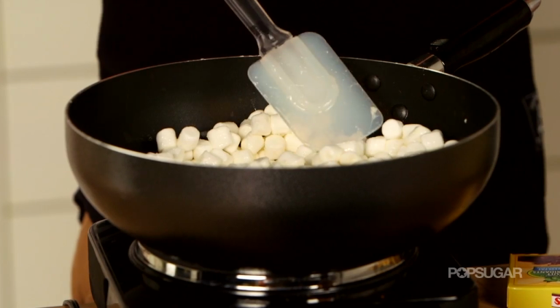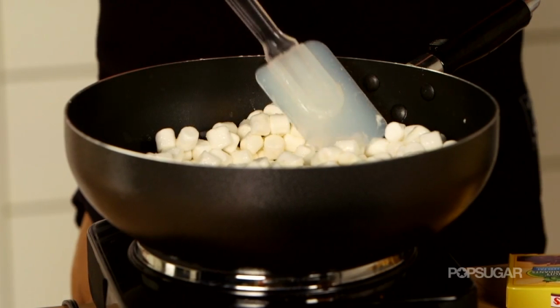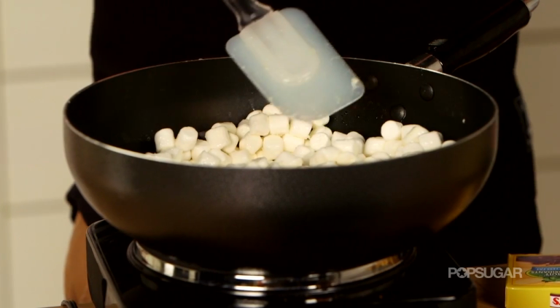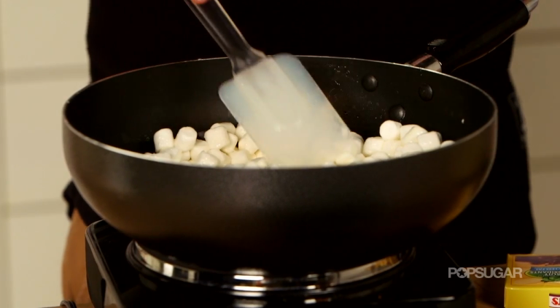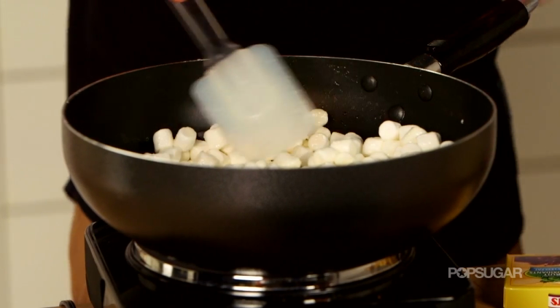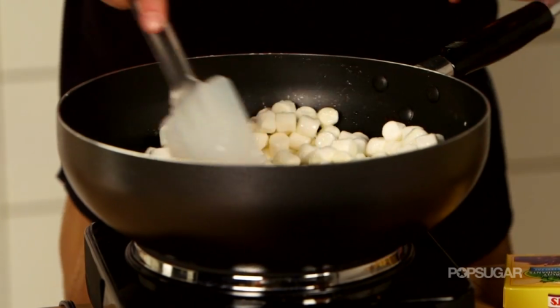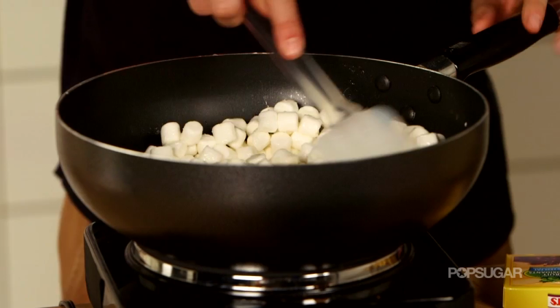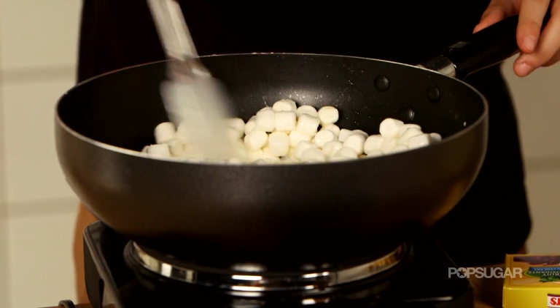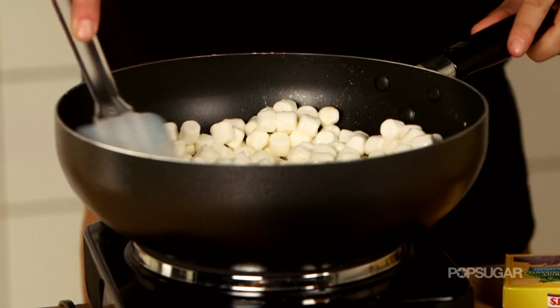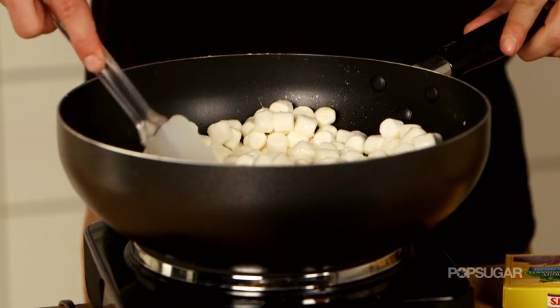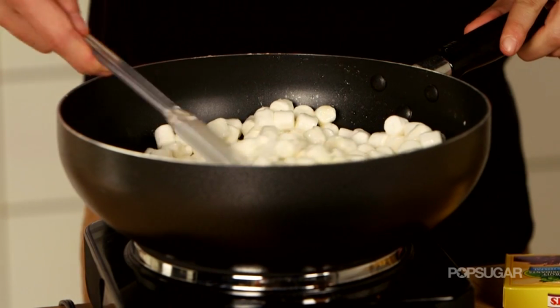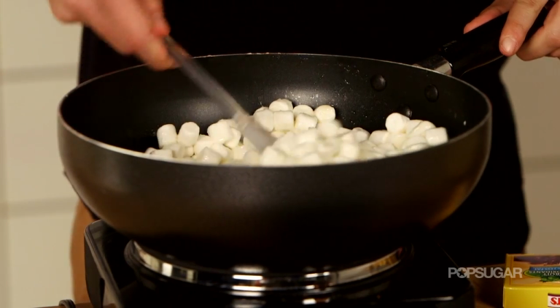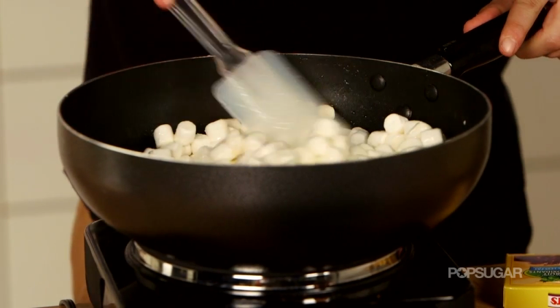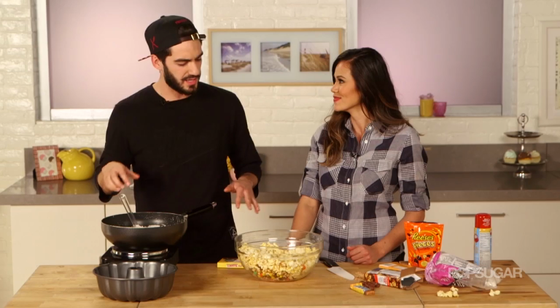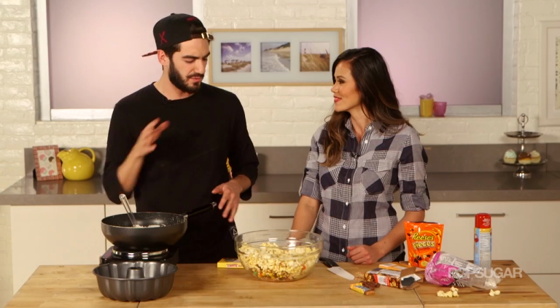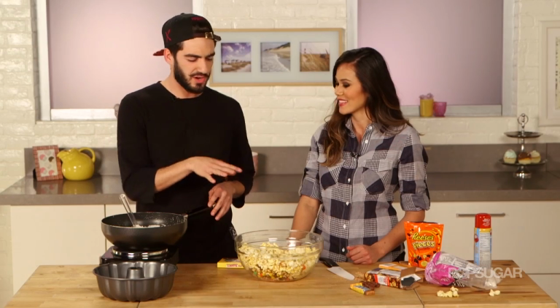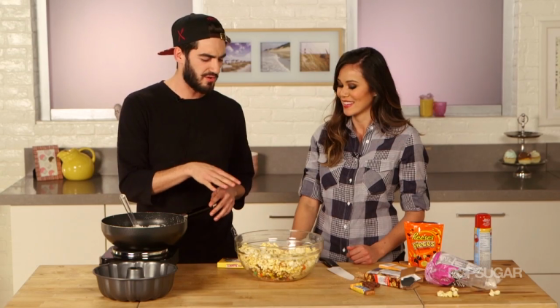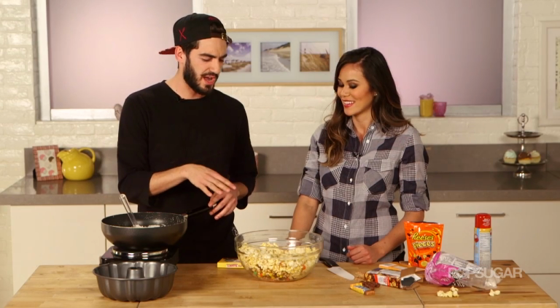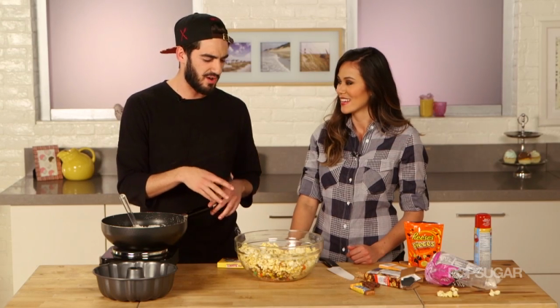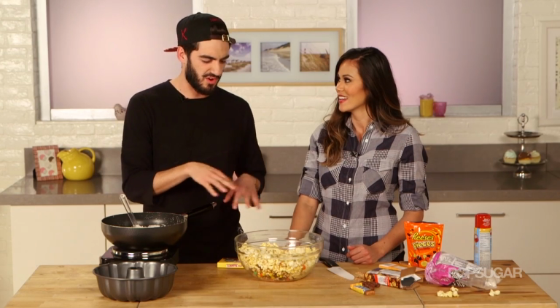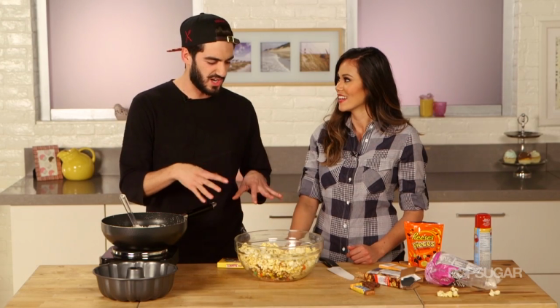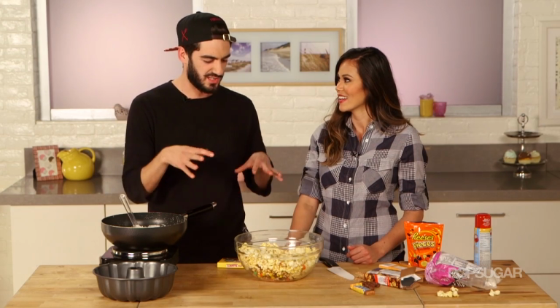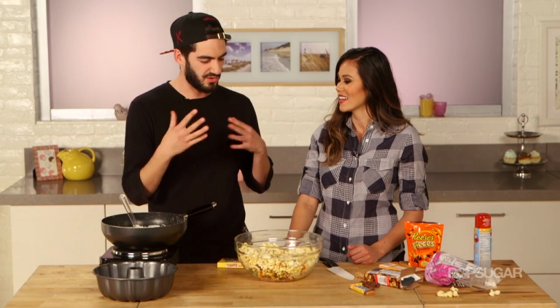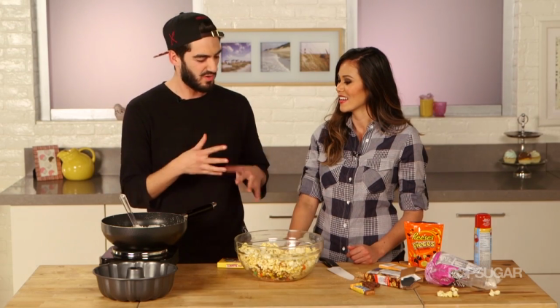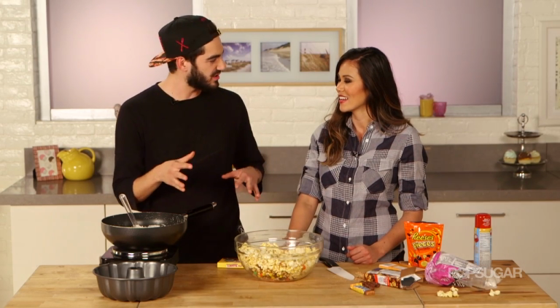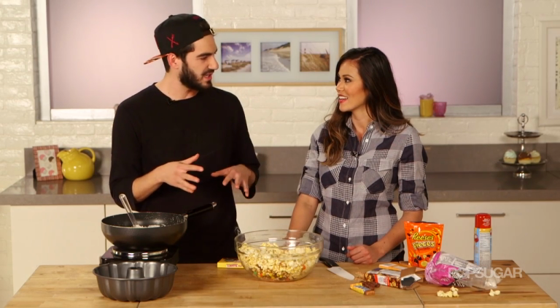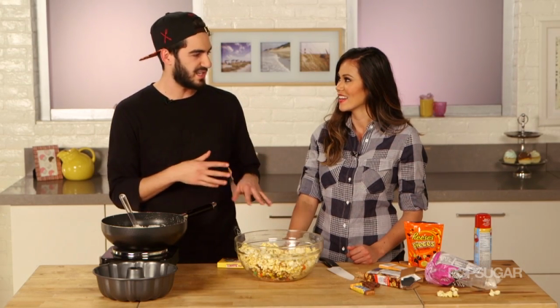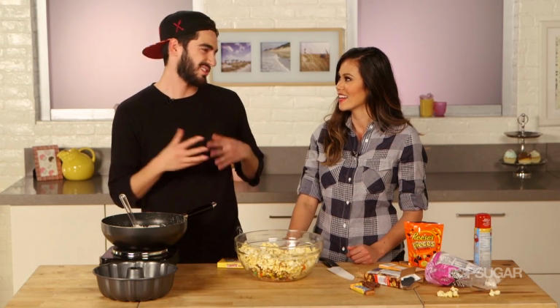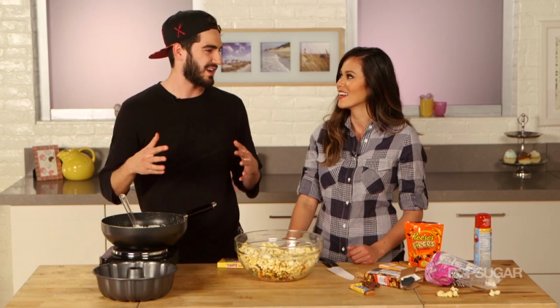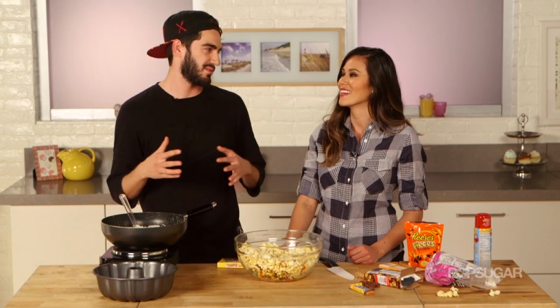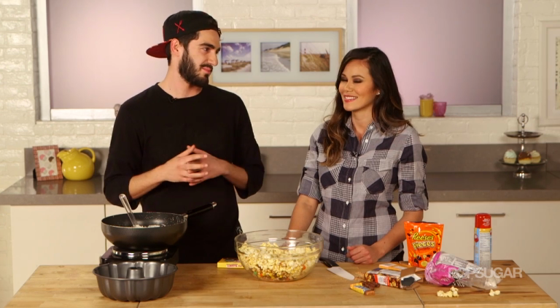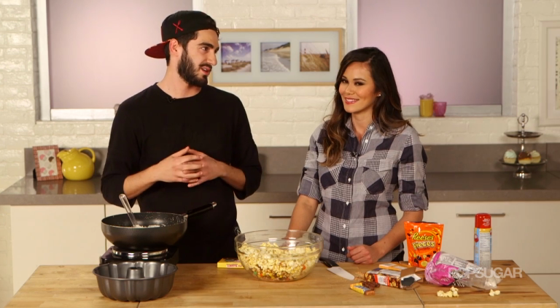Let this melt down. What we're going to do is wait a little bit, because if we put it on right now, all the chocolate's going to melt too early and it's just not going to be very pretty.